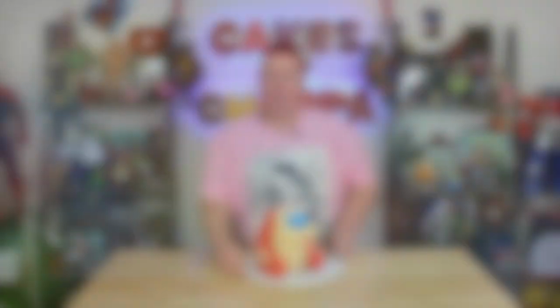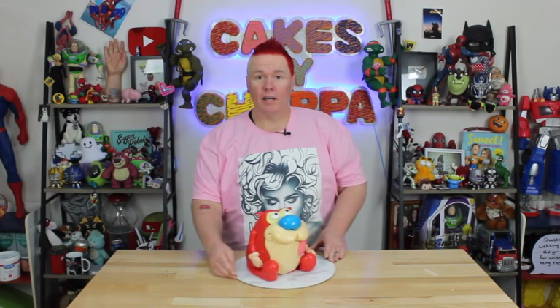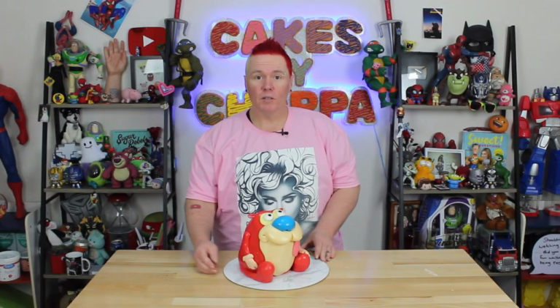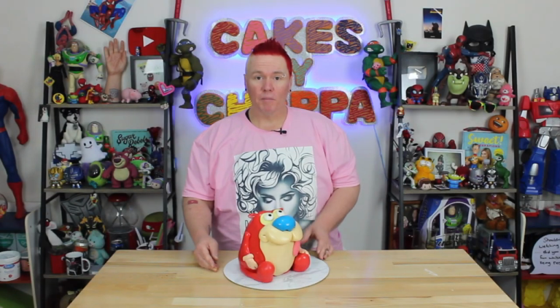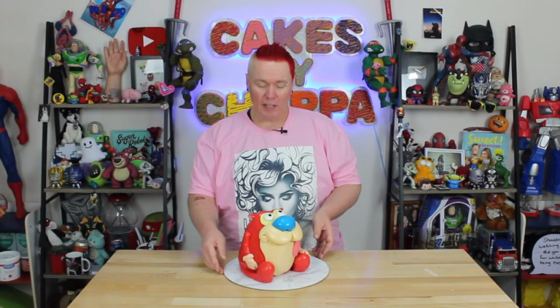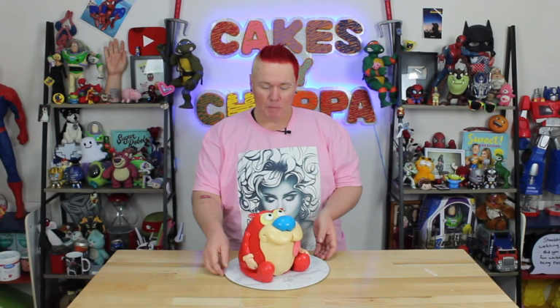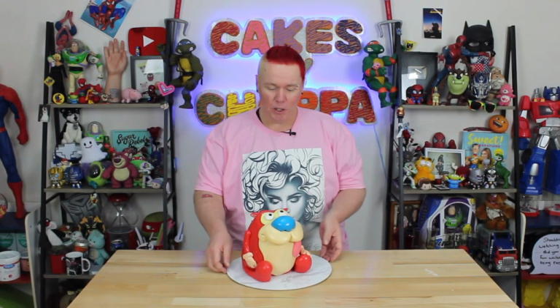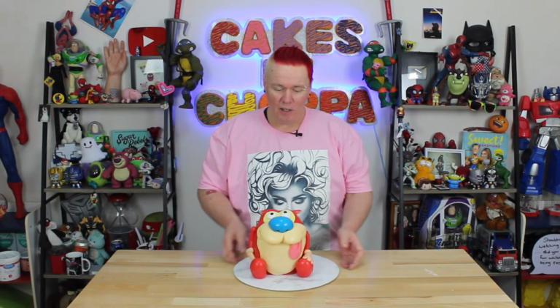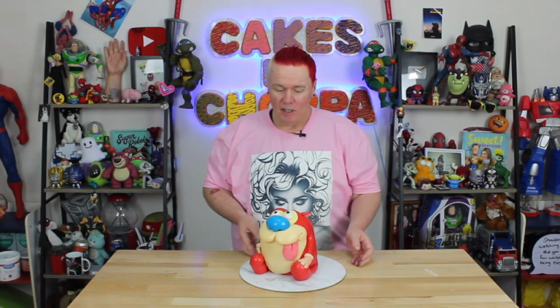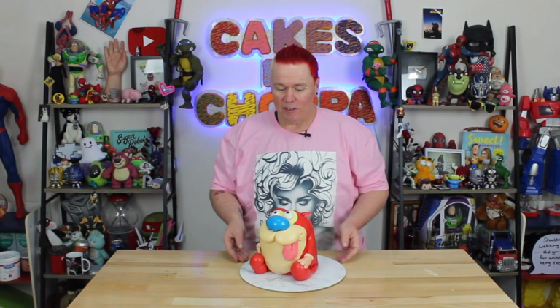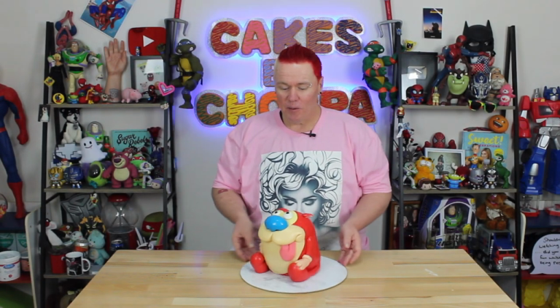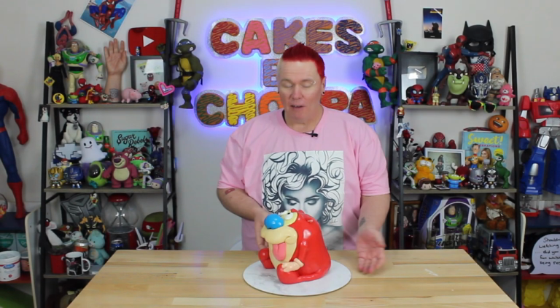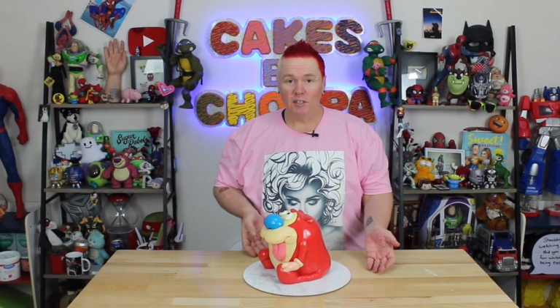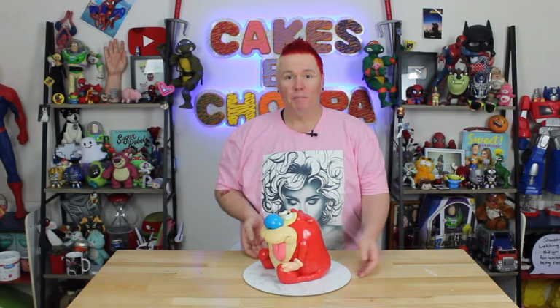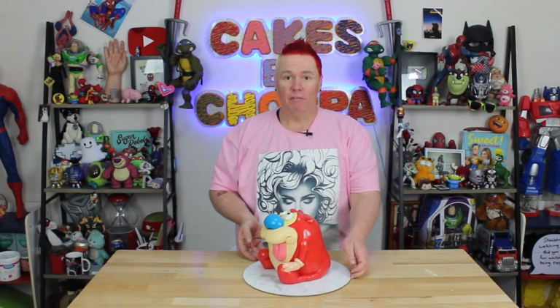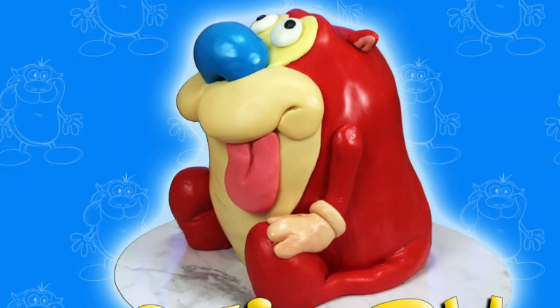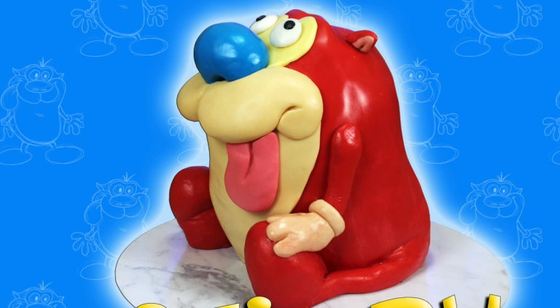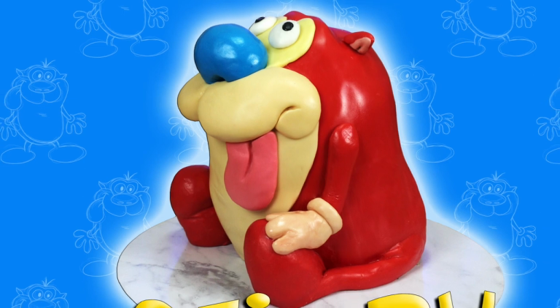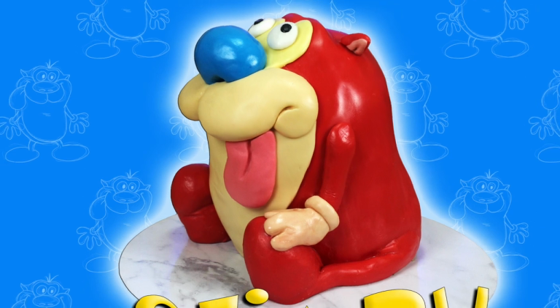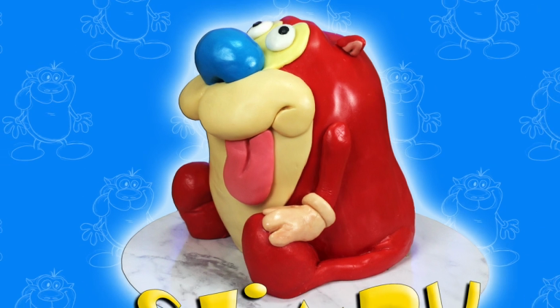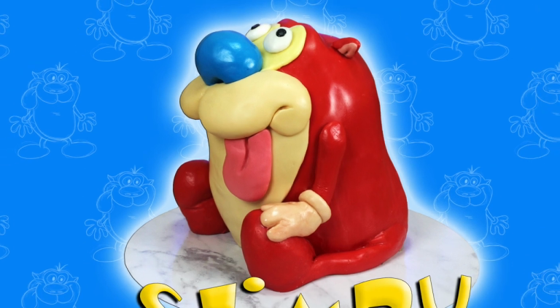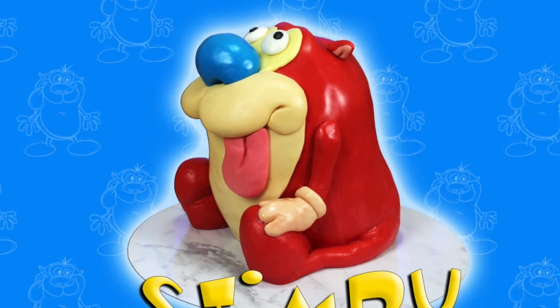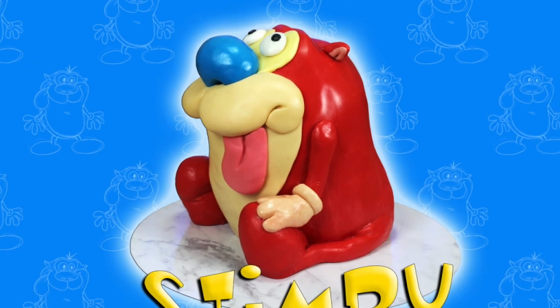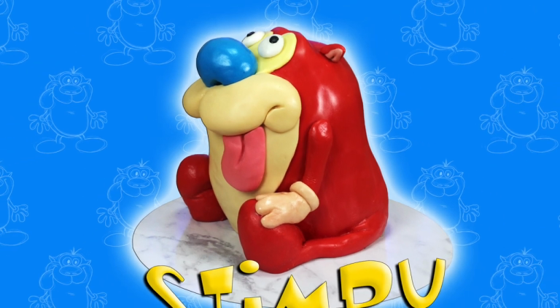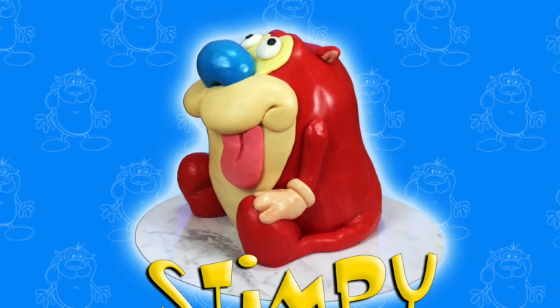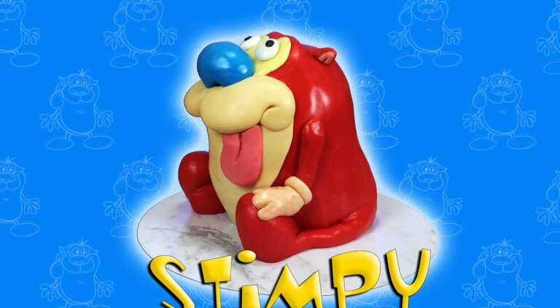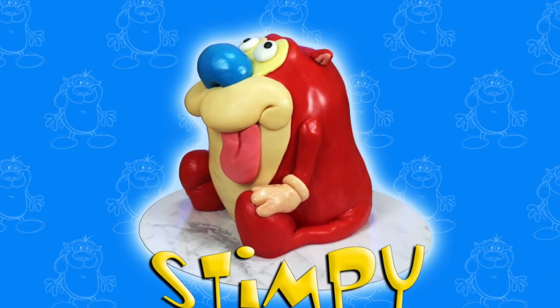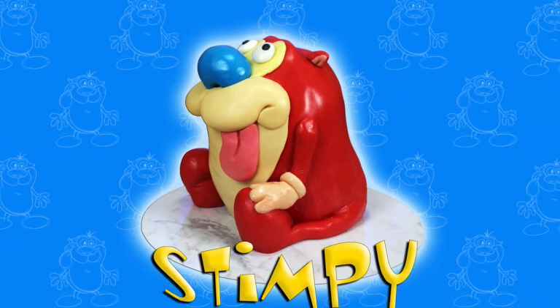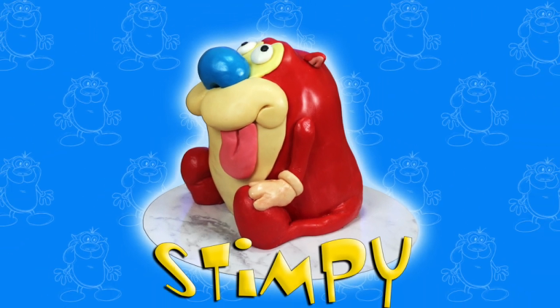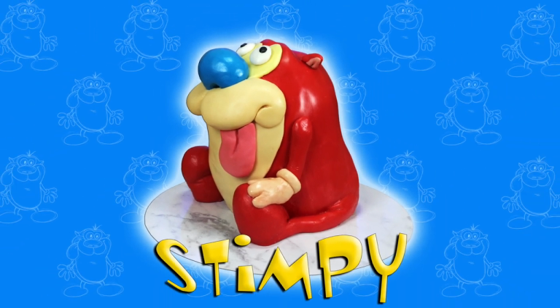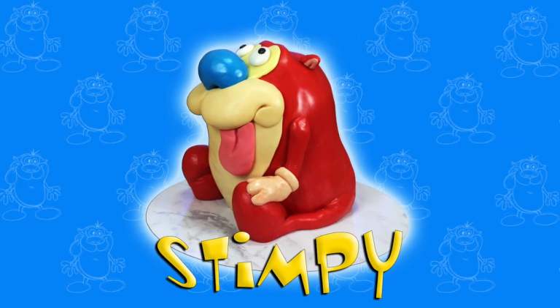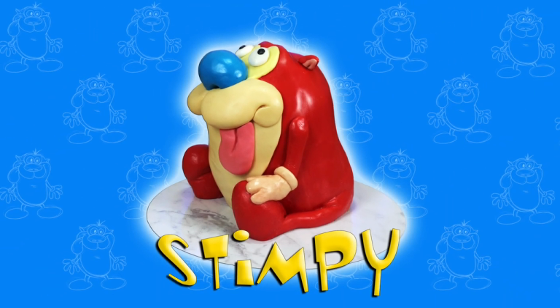G'day guys, welcome back to Cakes by Chopper. Today we have Stimpy from Ren & Stimpy. I hope you guys like it — stick around to see how to make it.